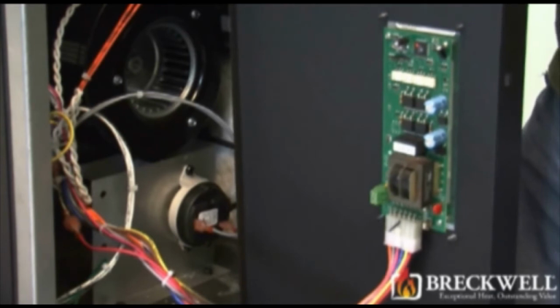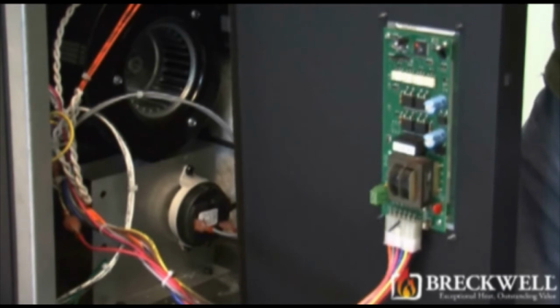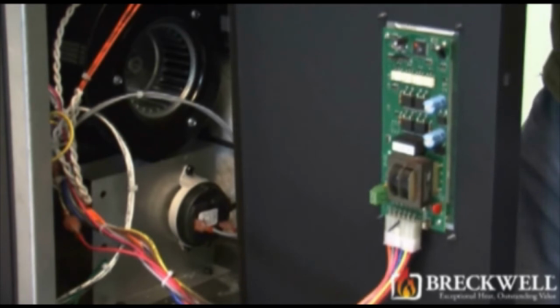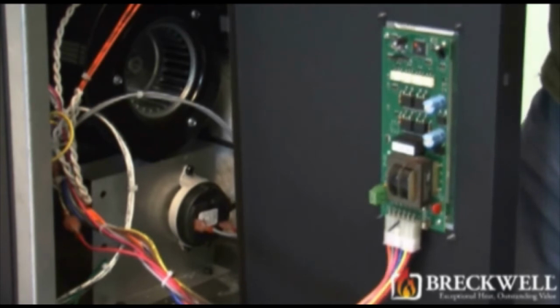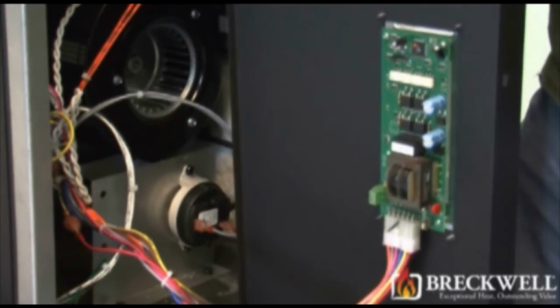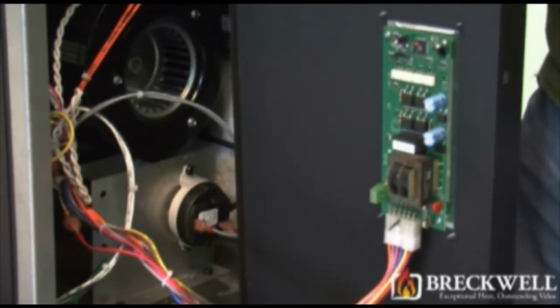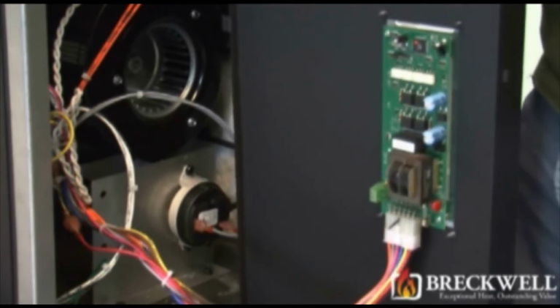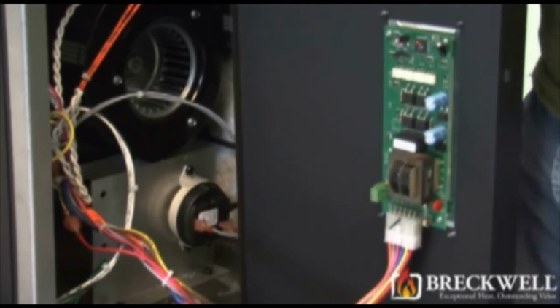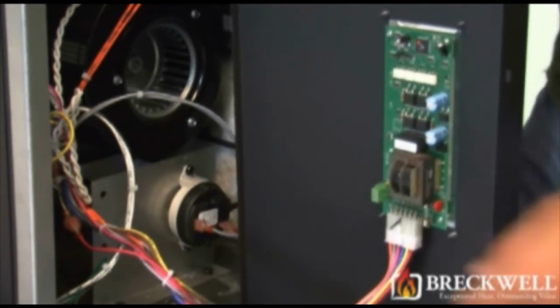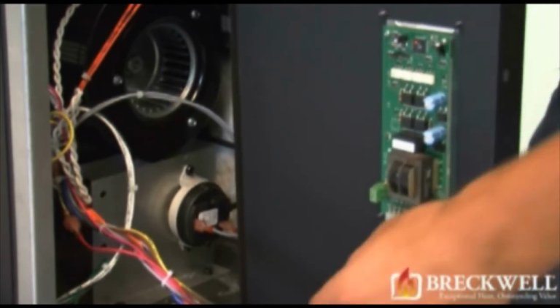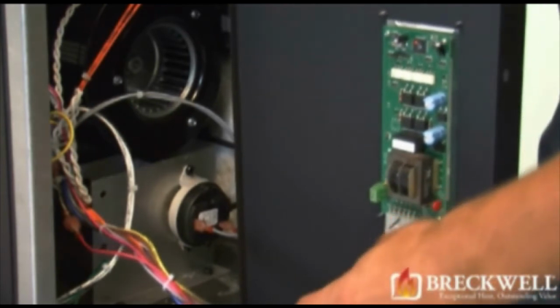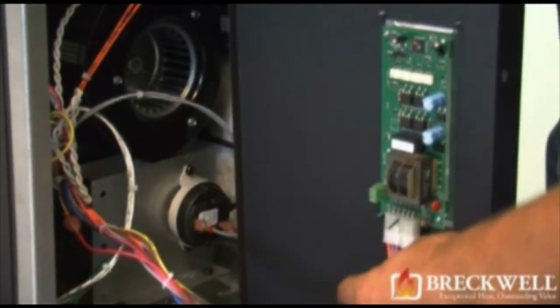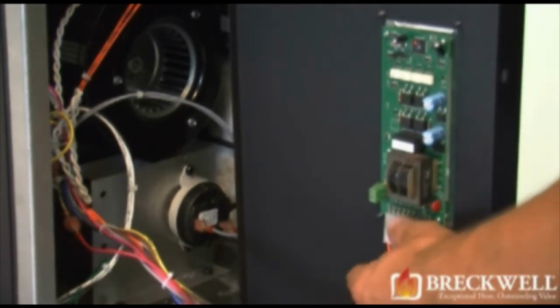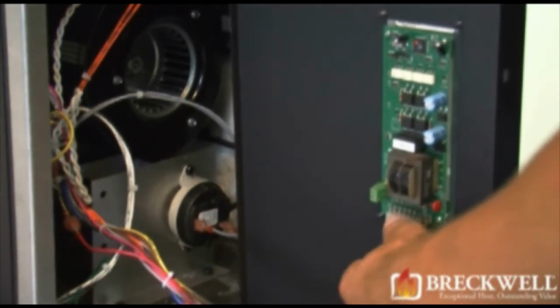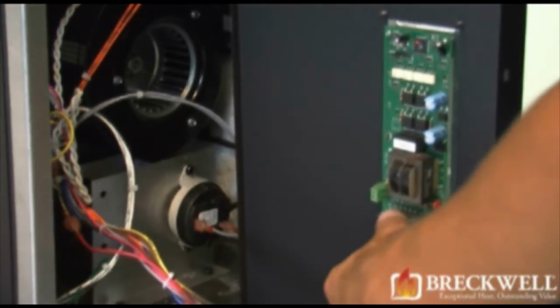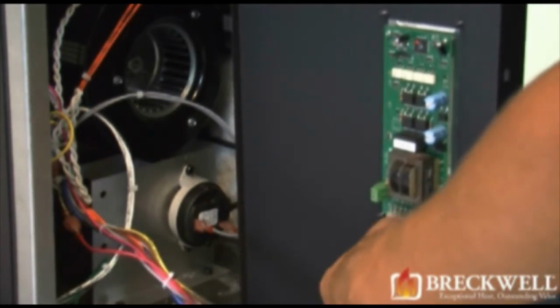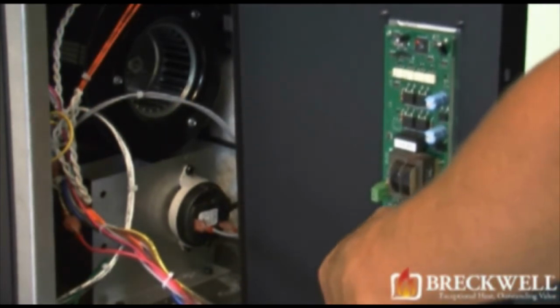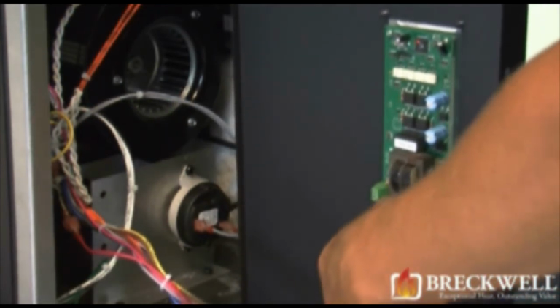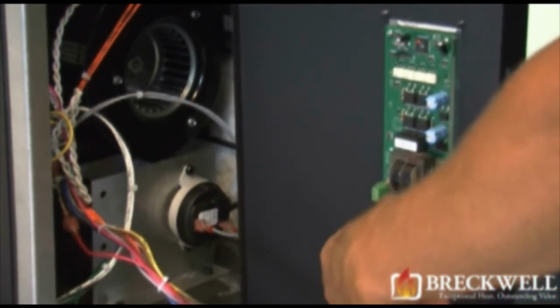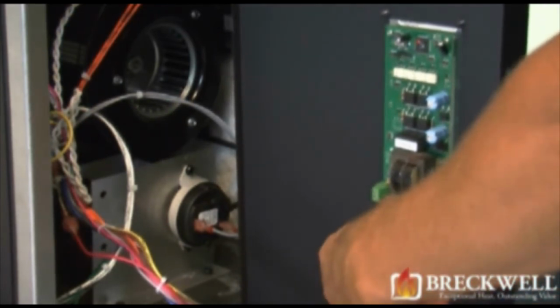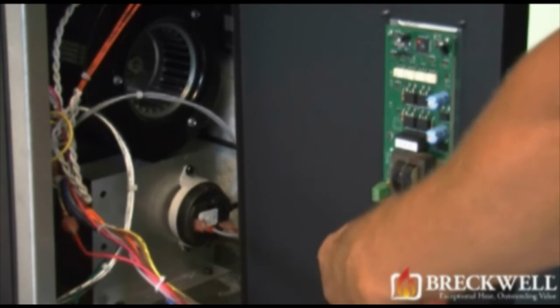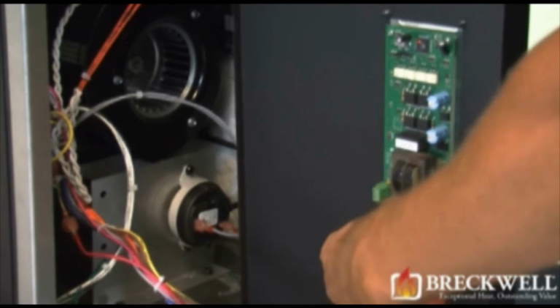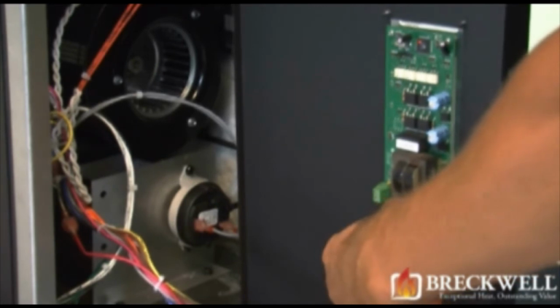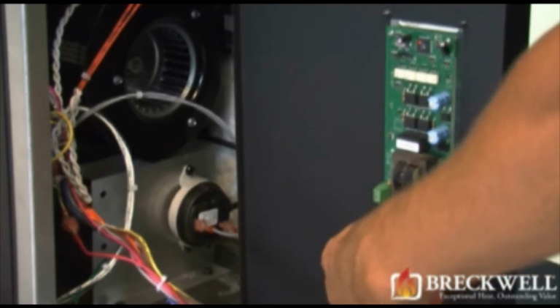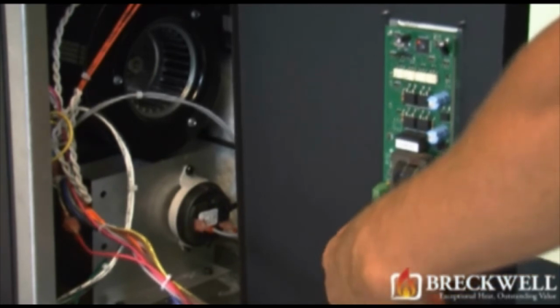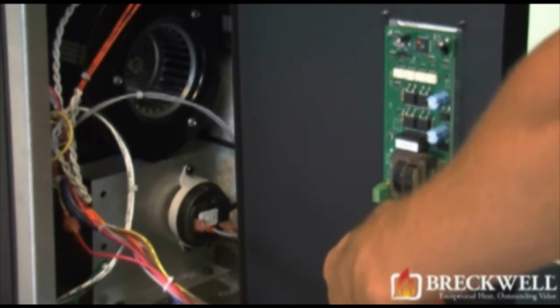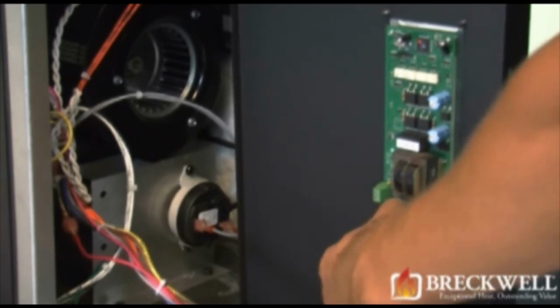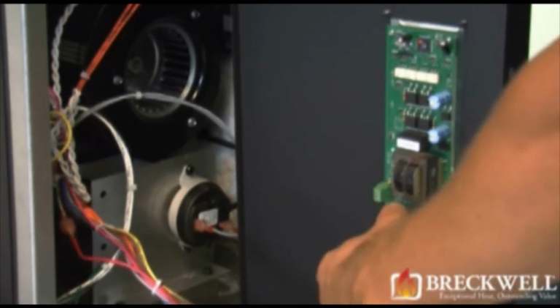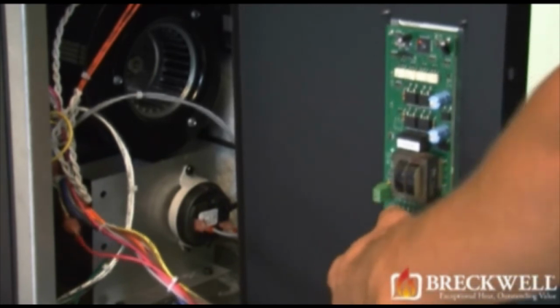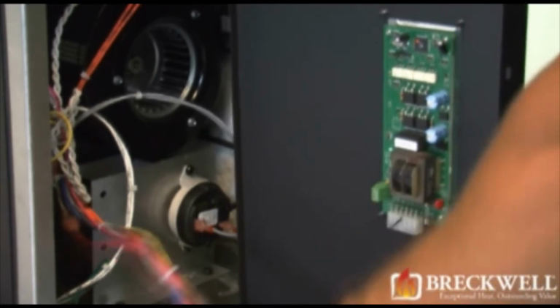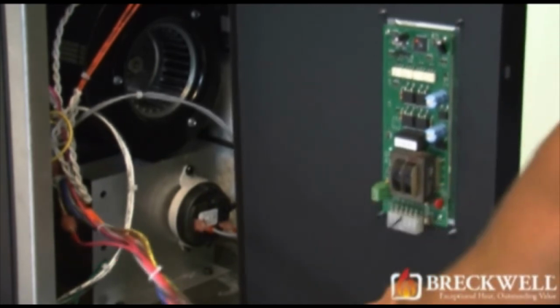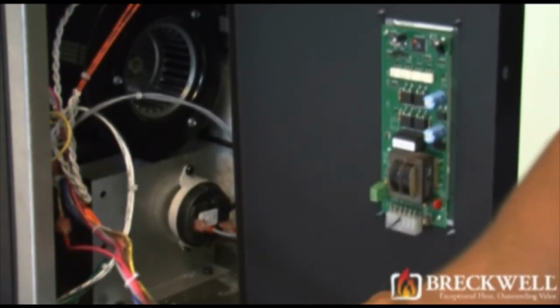Unplug the white molex plug at the bottom of the control board, being careful not to pull the wires loose from the plug.